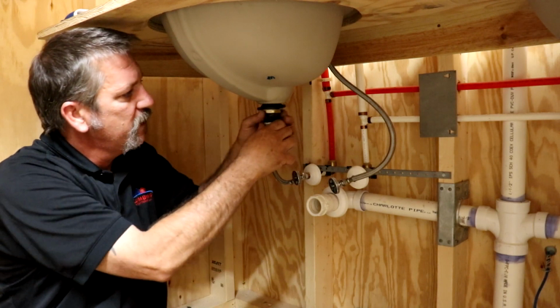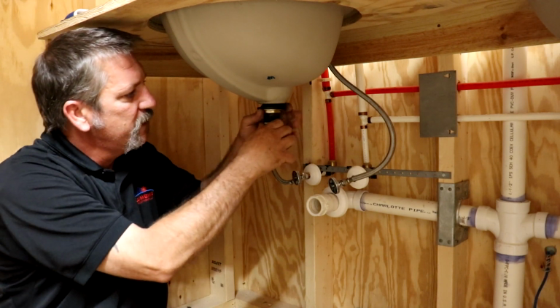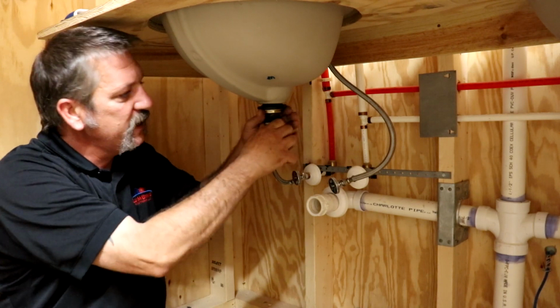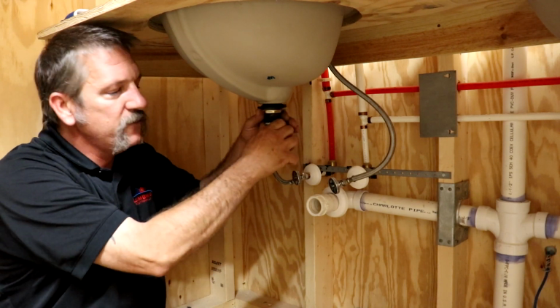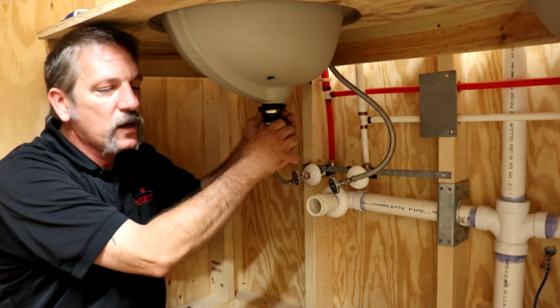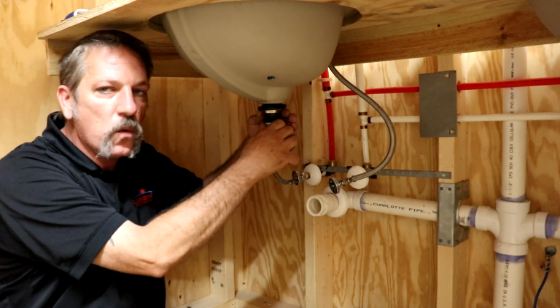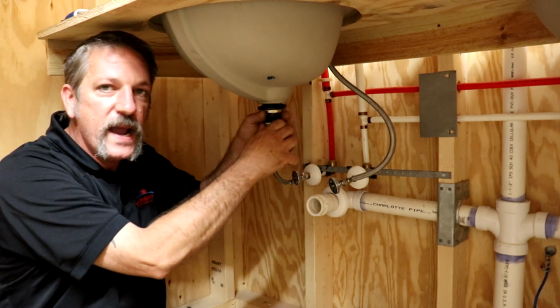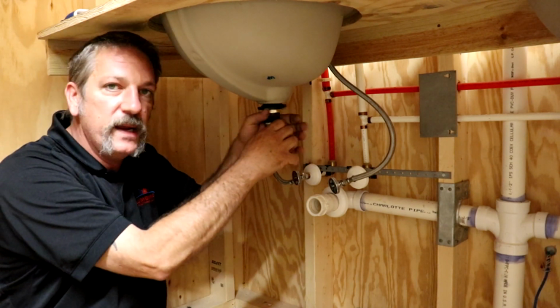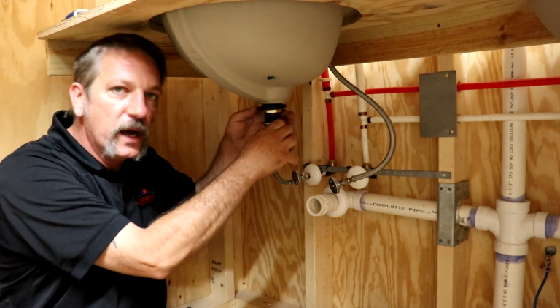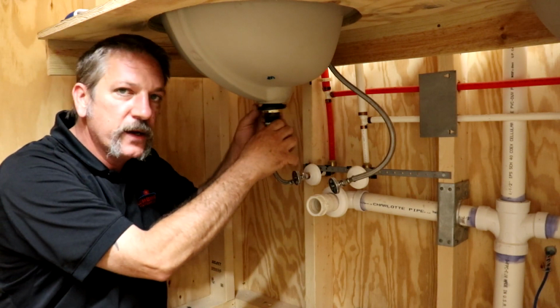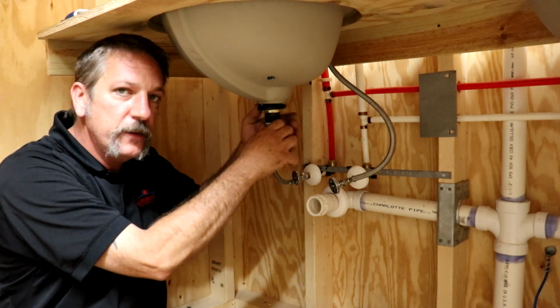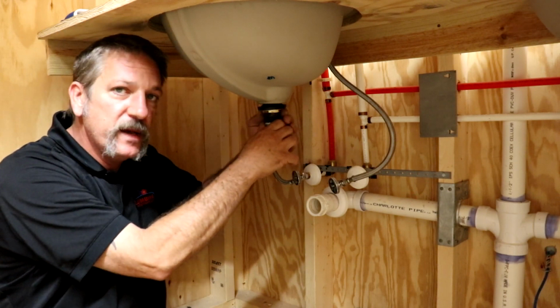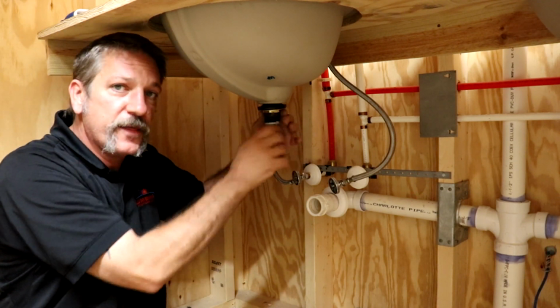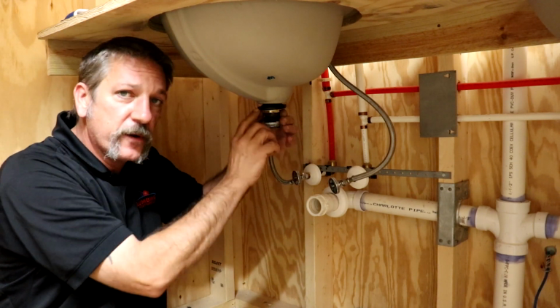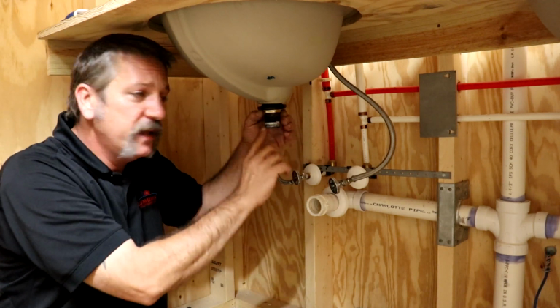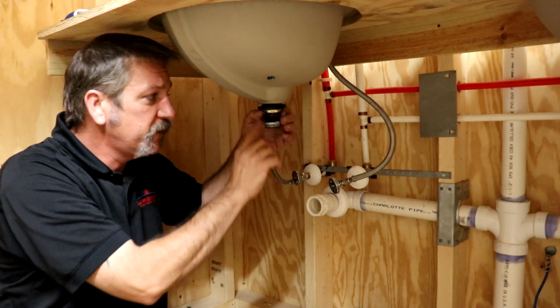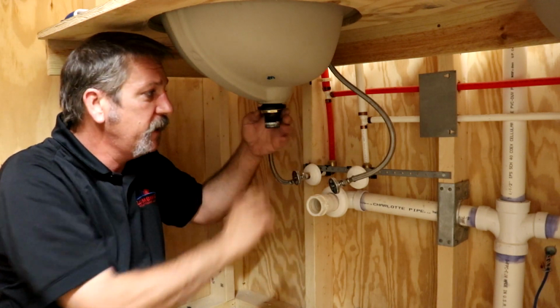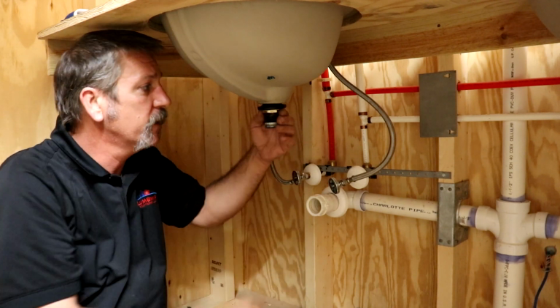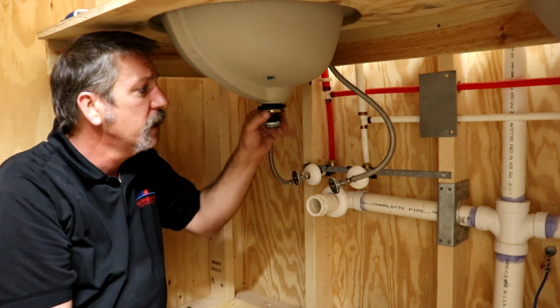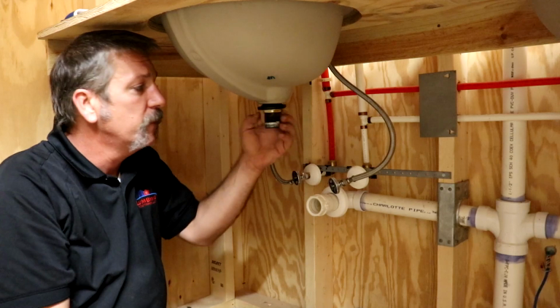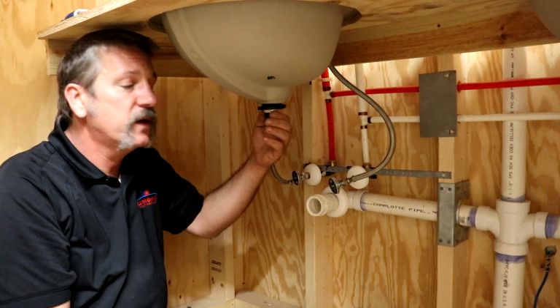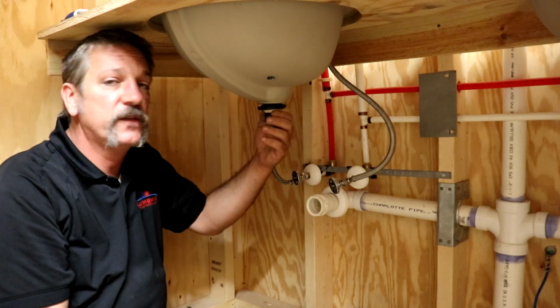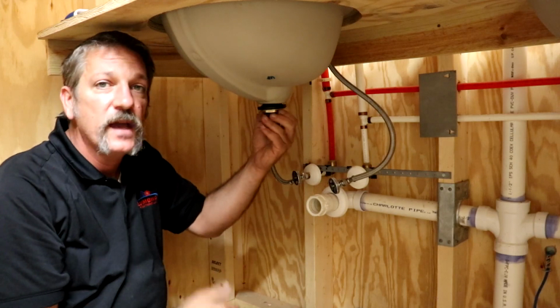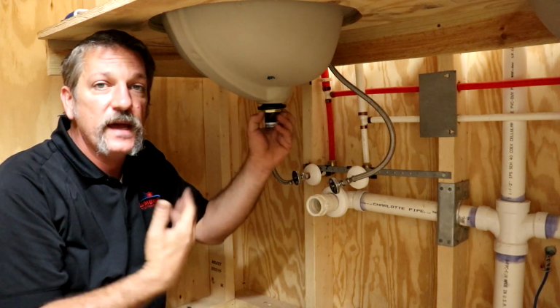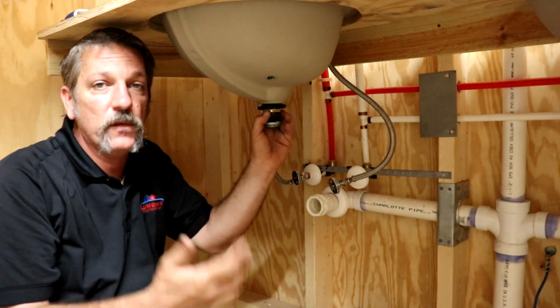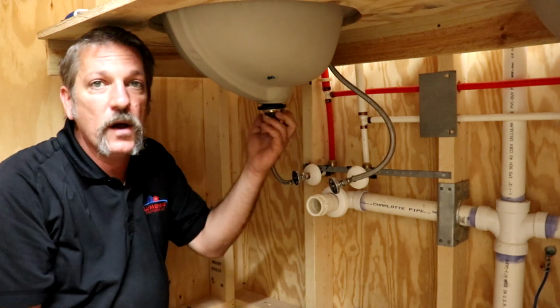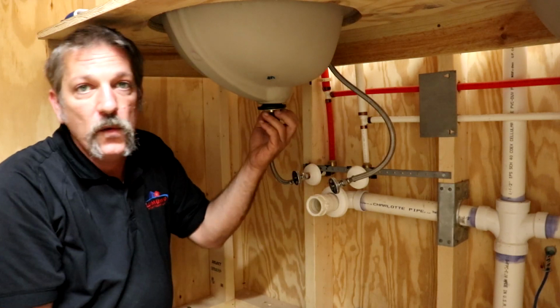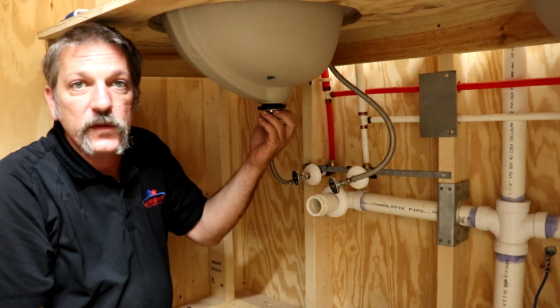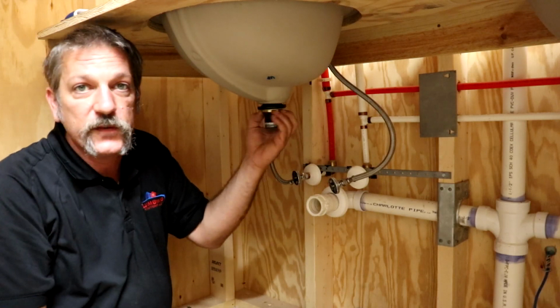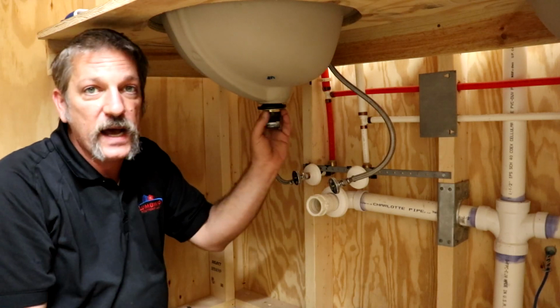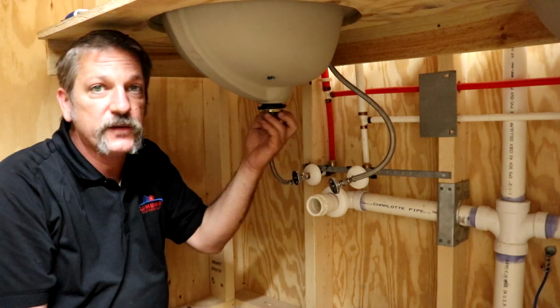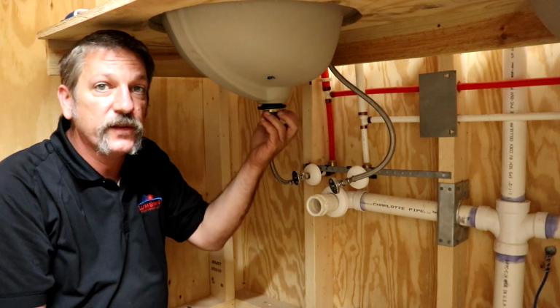They give you quite a good bit of threads here because they don't know the thickness of the basin or vessel you're dealing with.